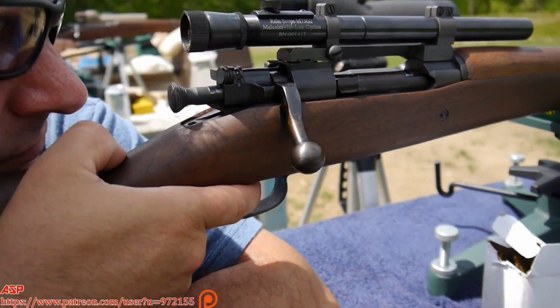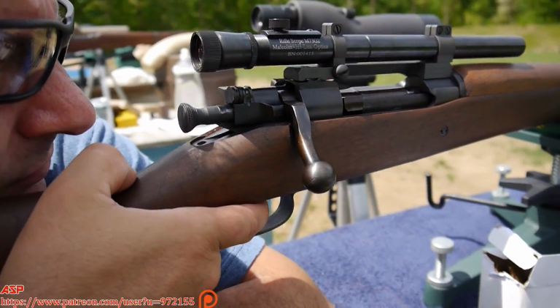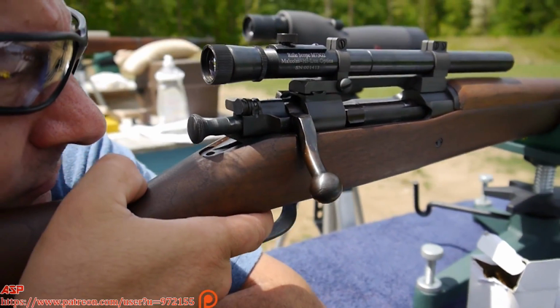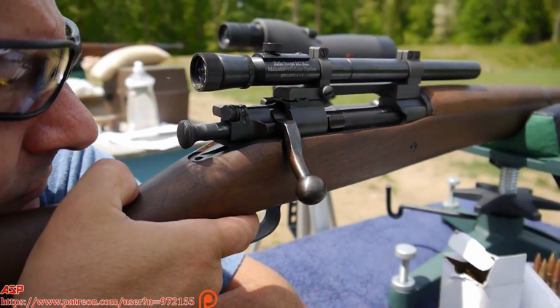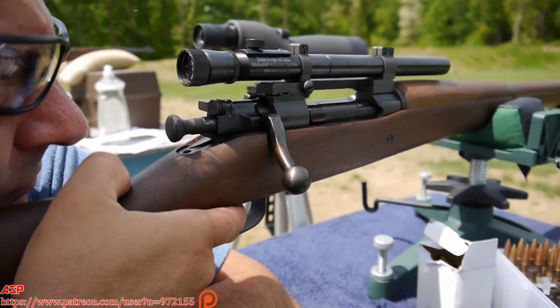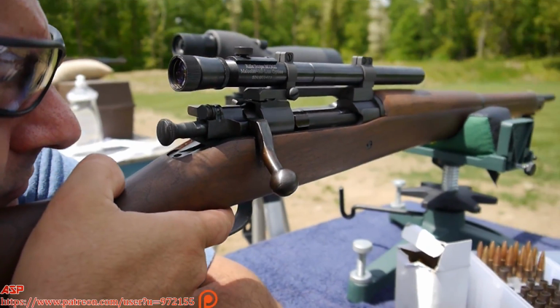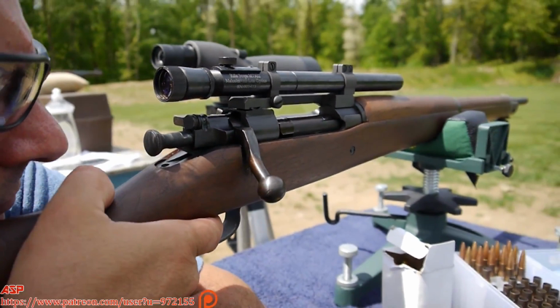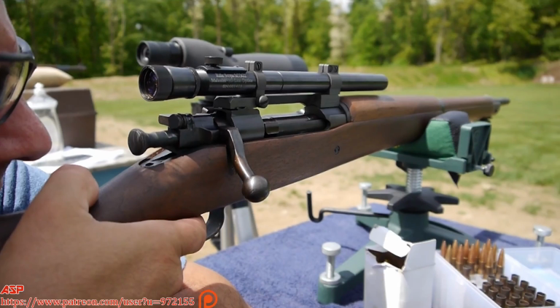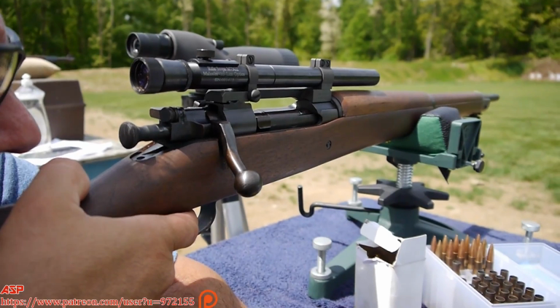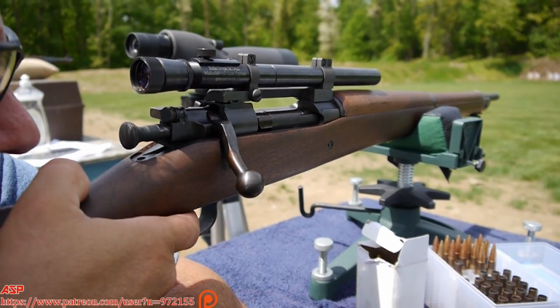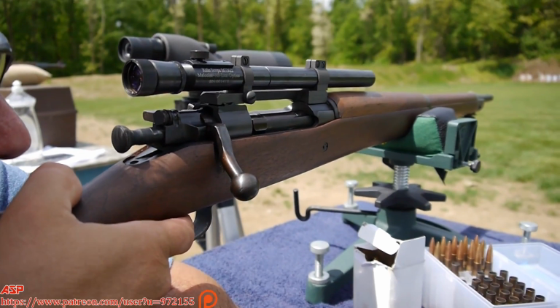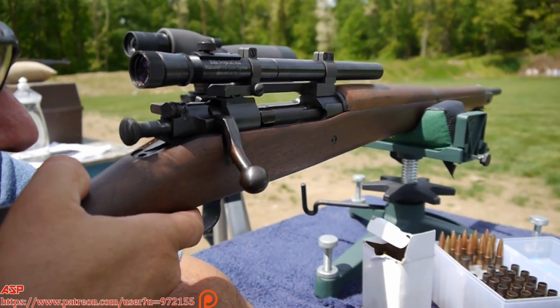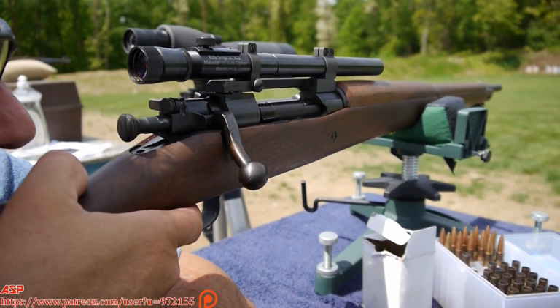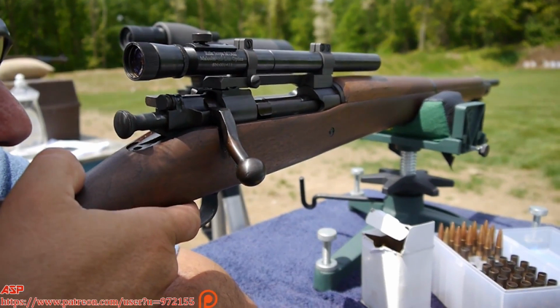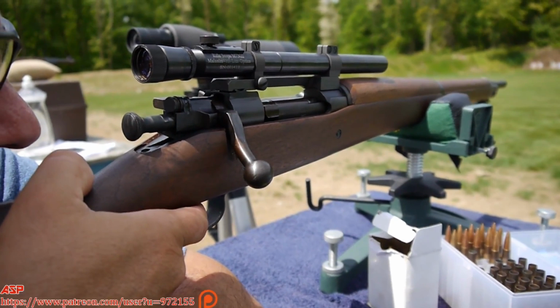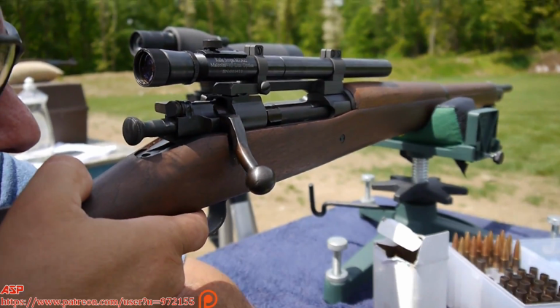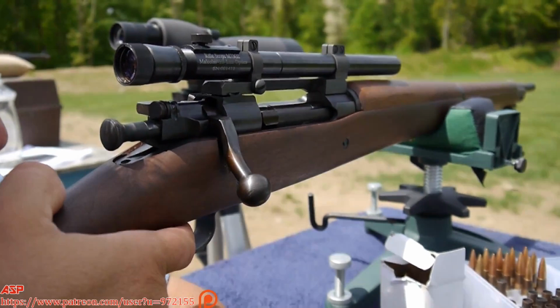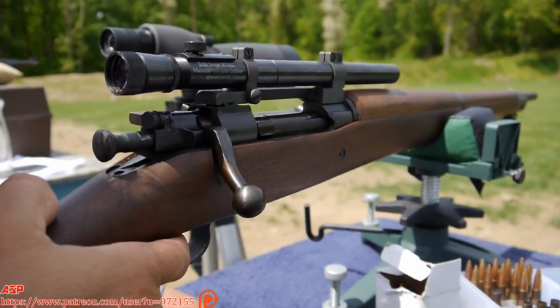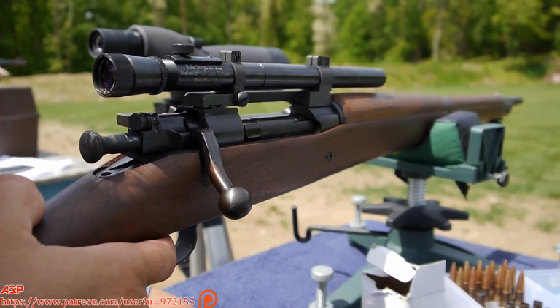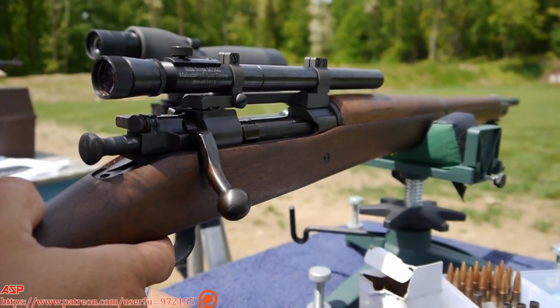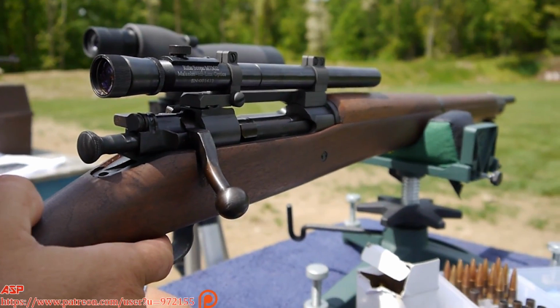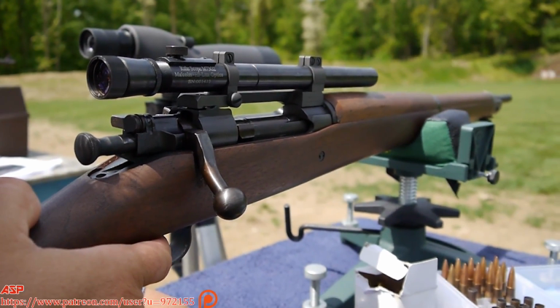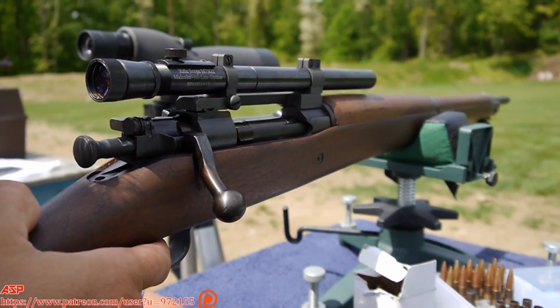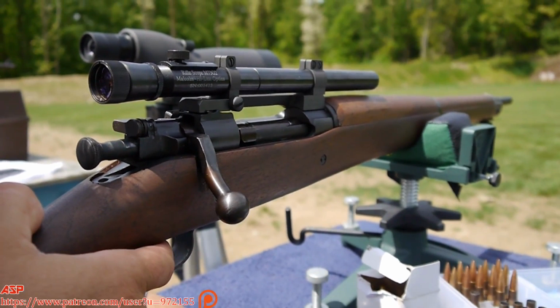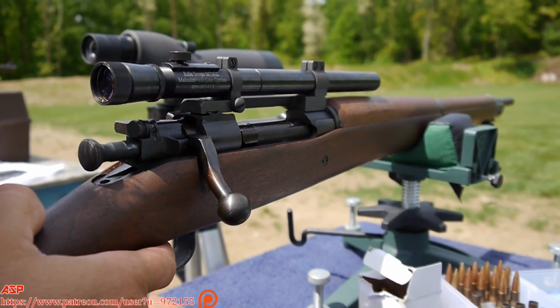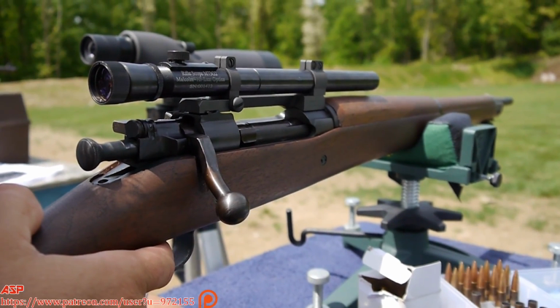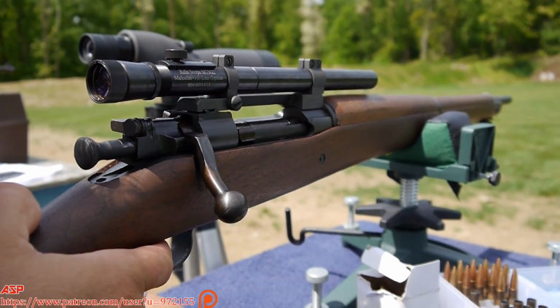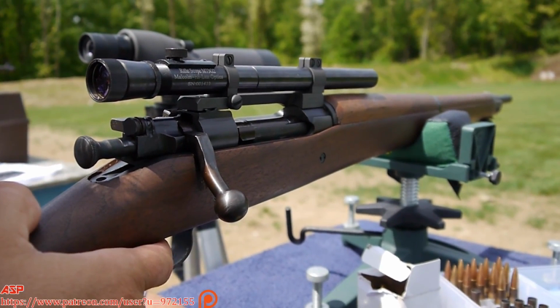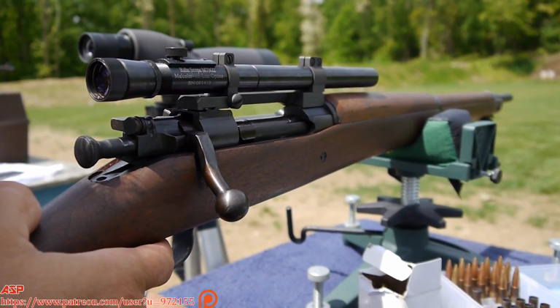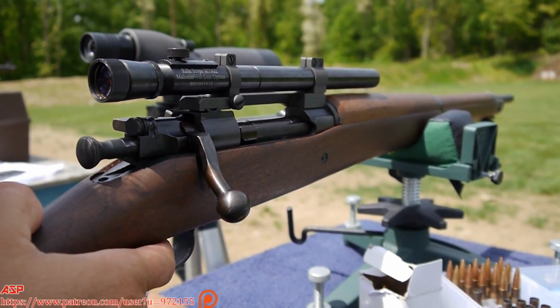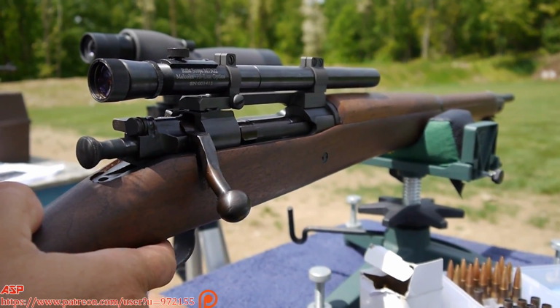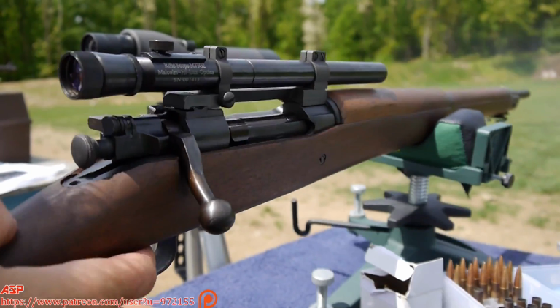It comes apart in two pieces. The paratrooper will jump with the gun in two parts.